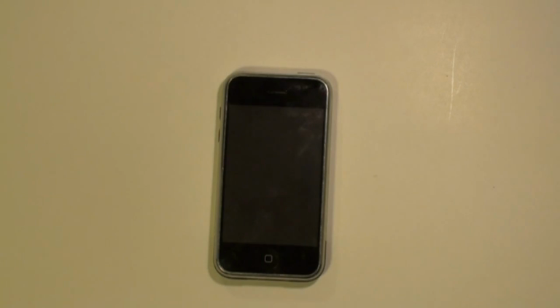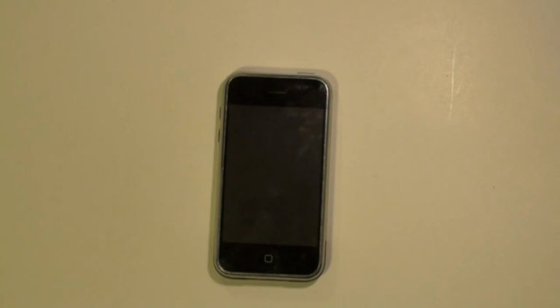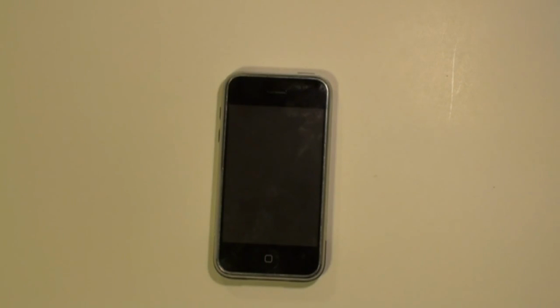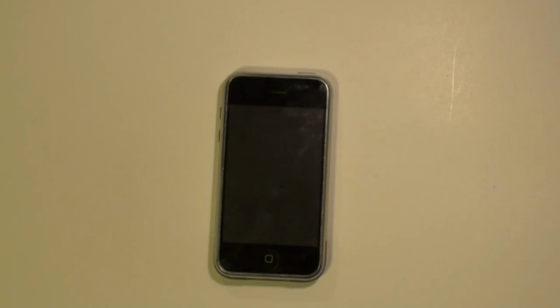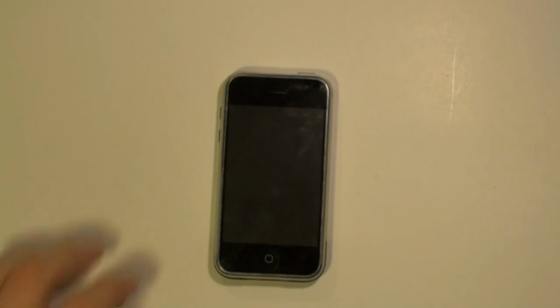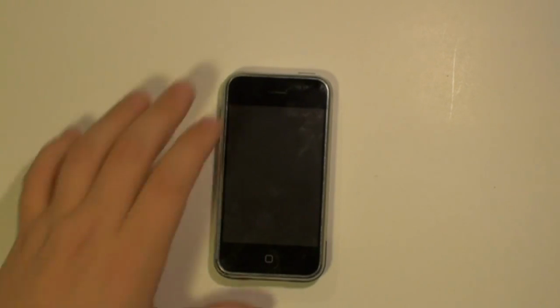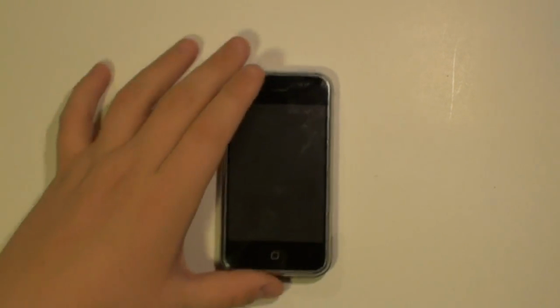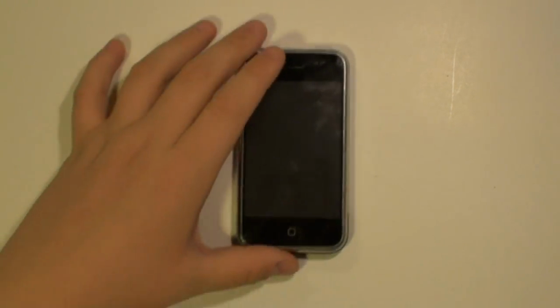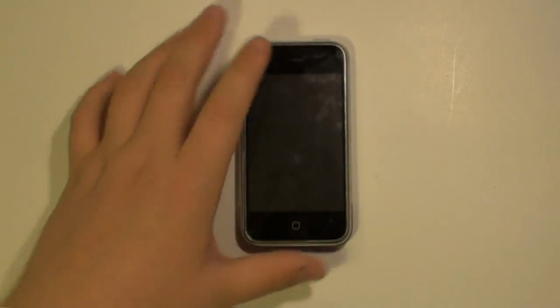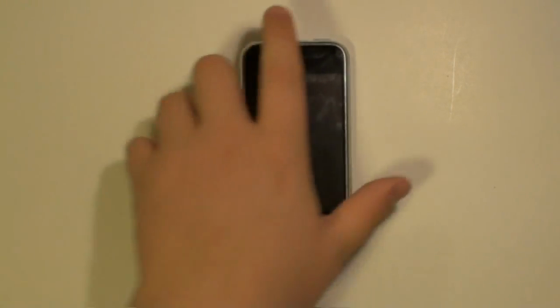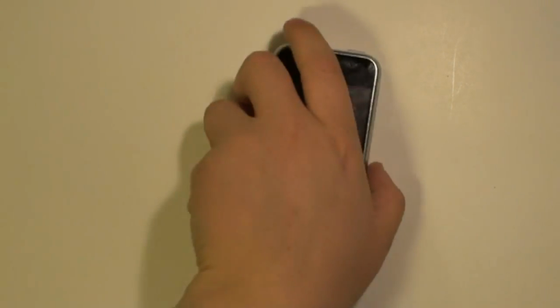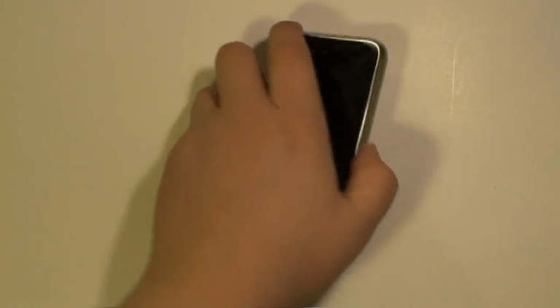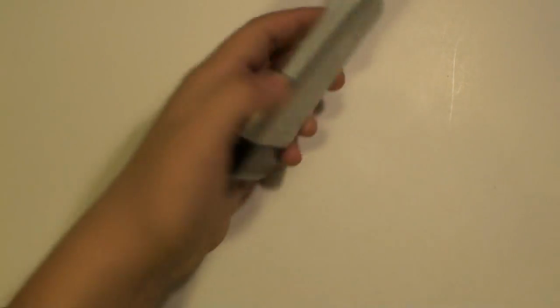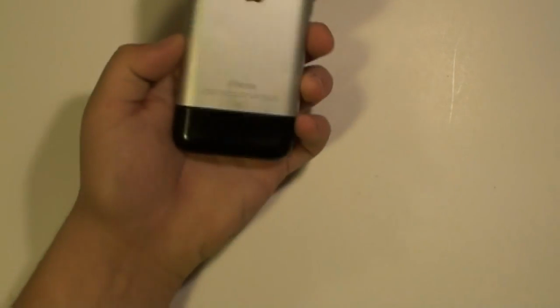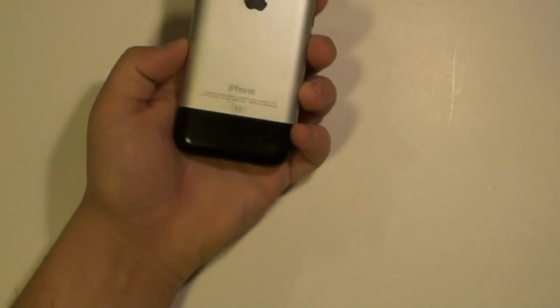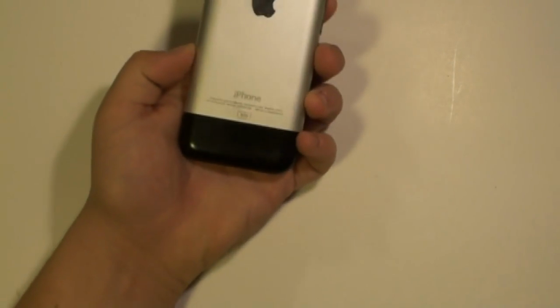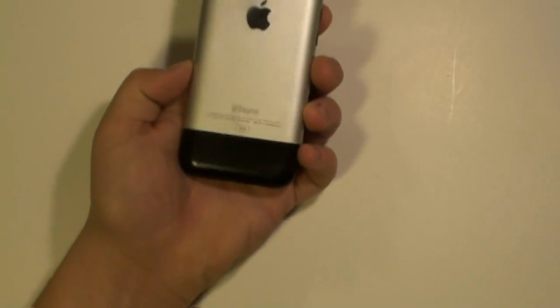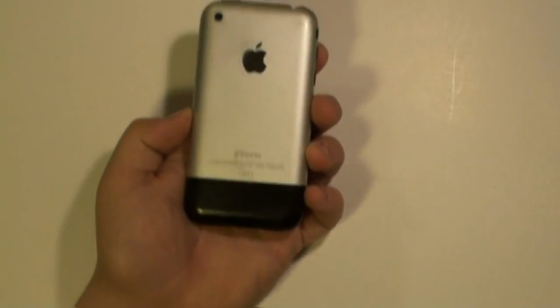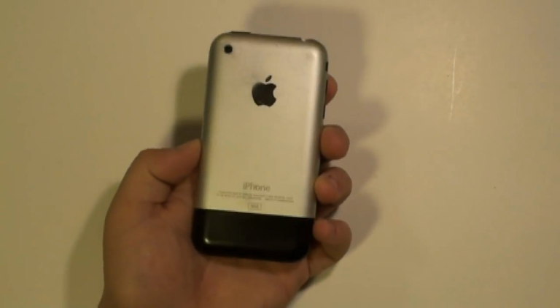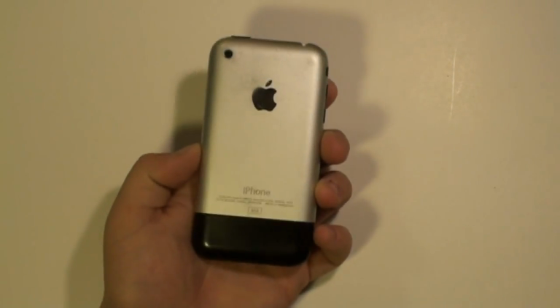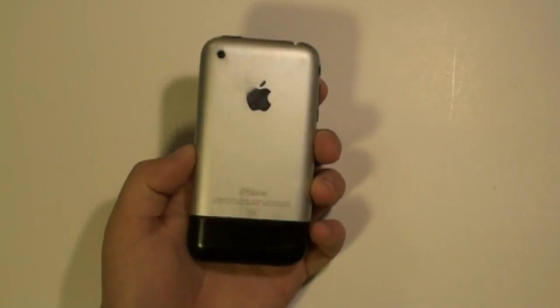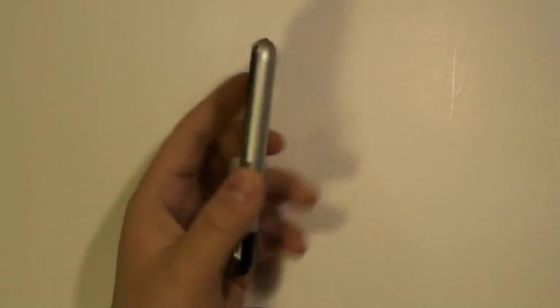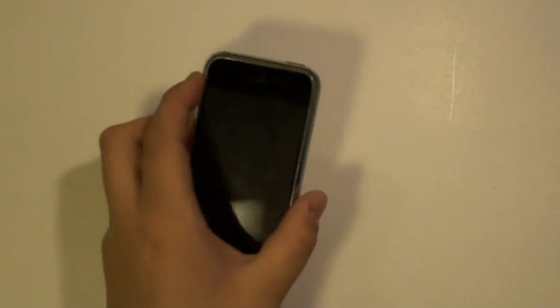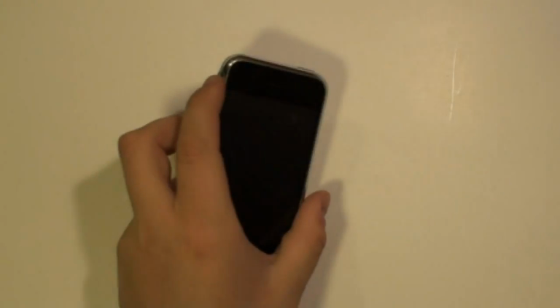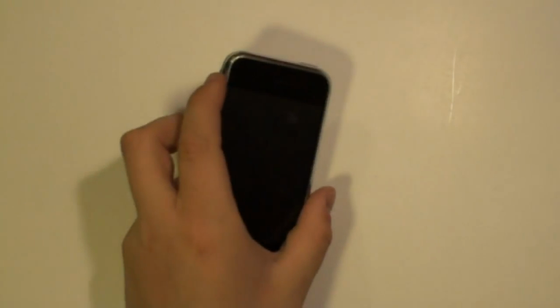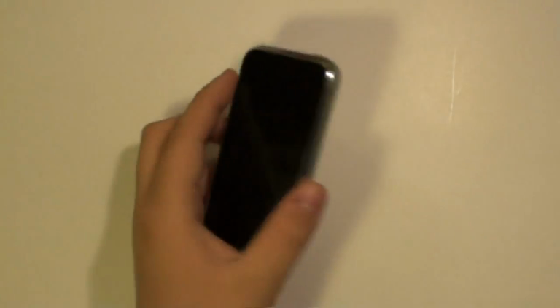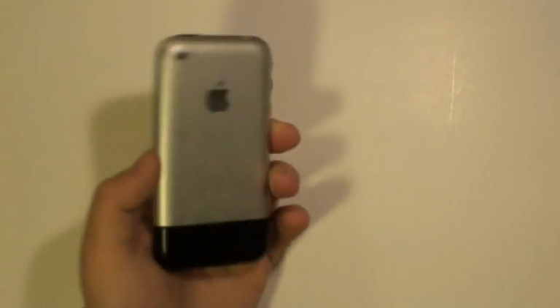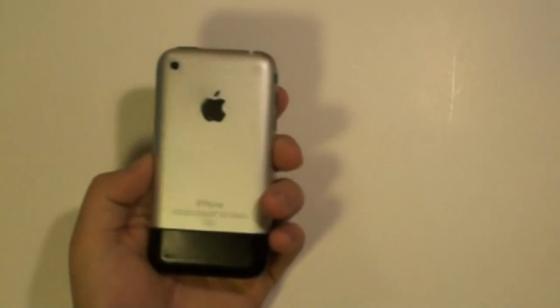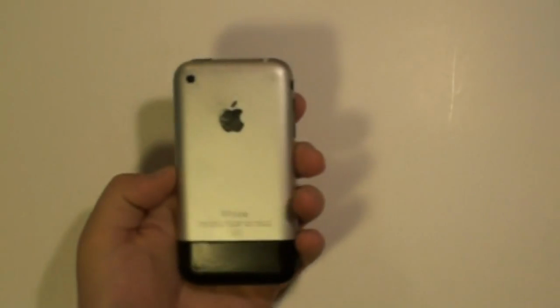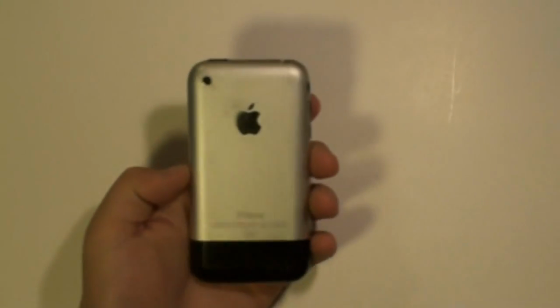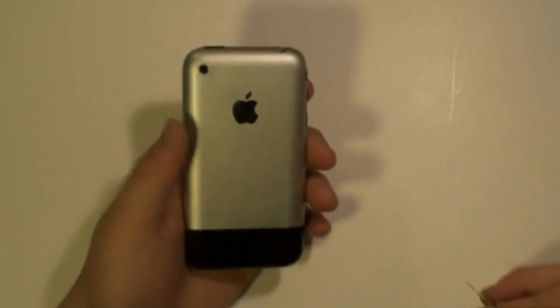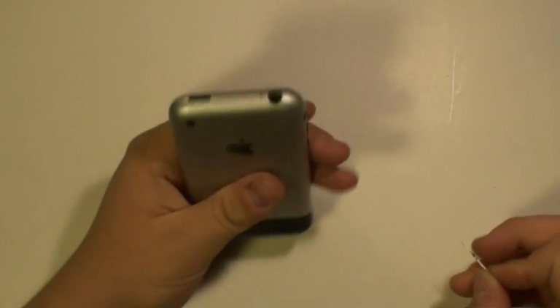This is the iPhone 2G and in this video we're going to show you how to take apart this phone in case you need to make repairs.